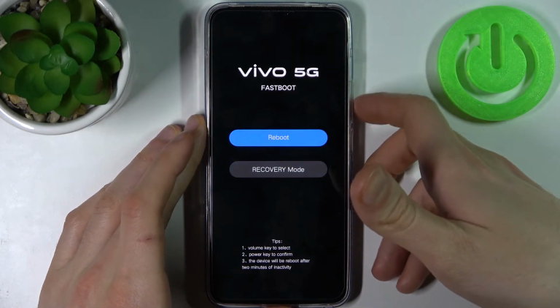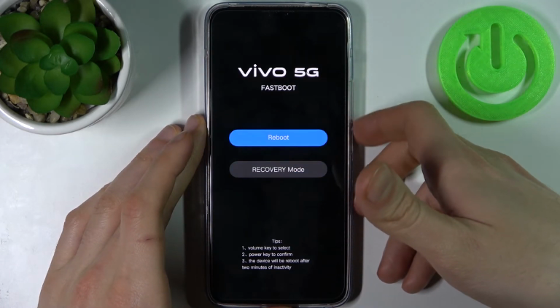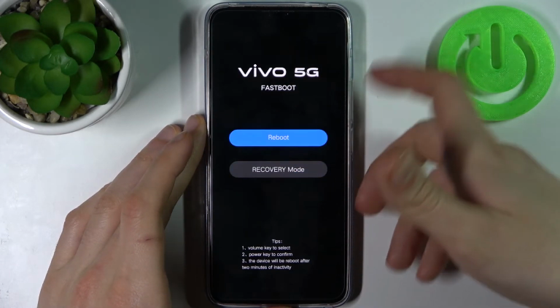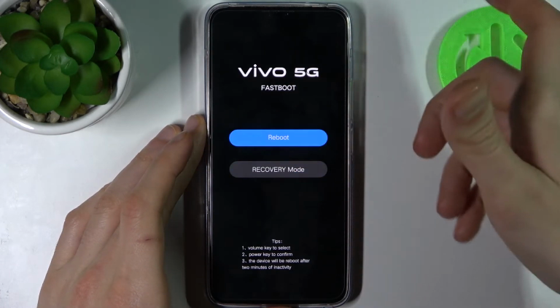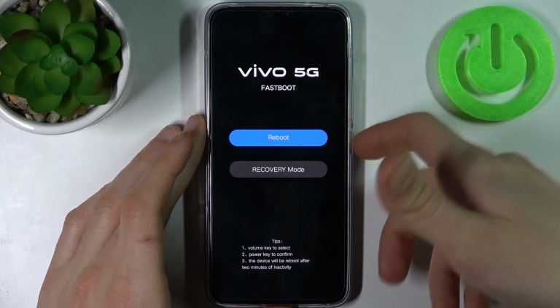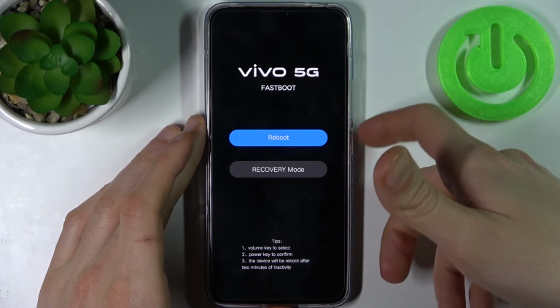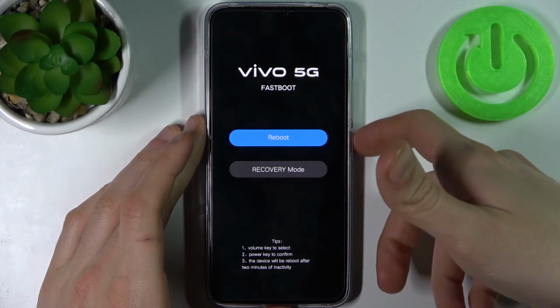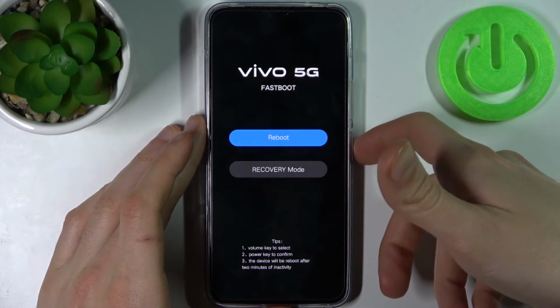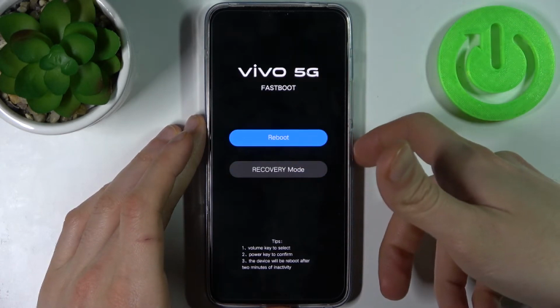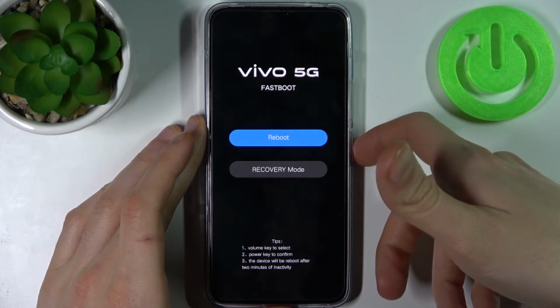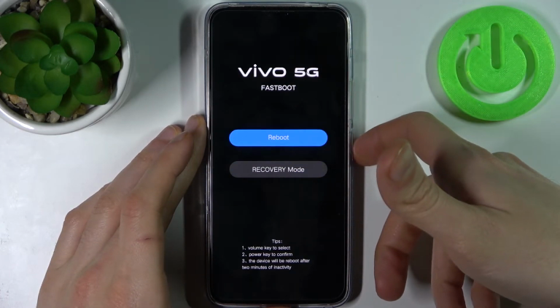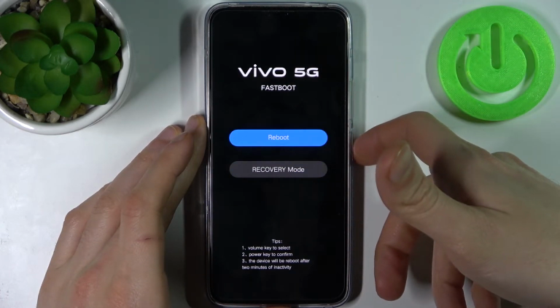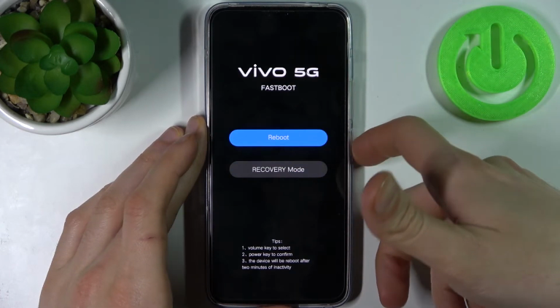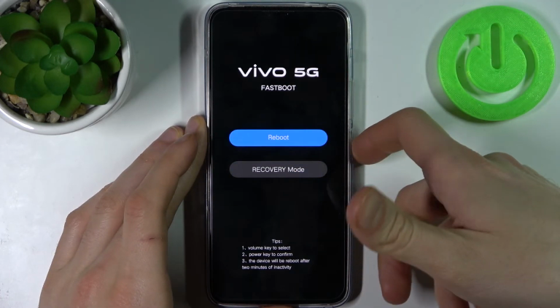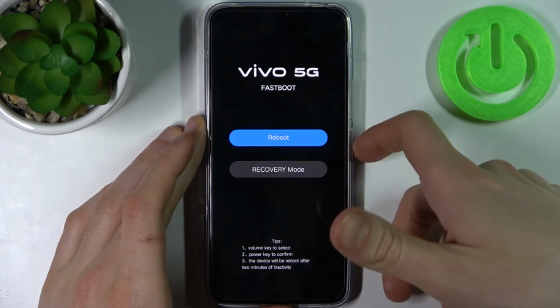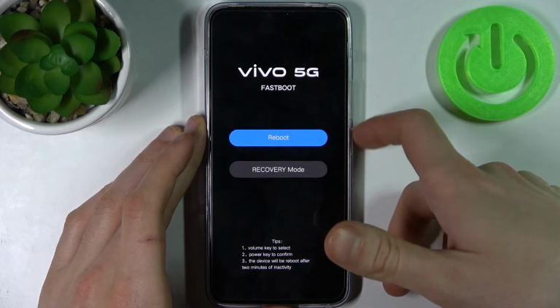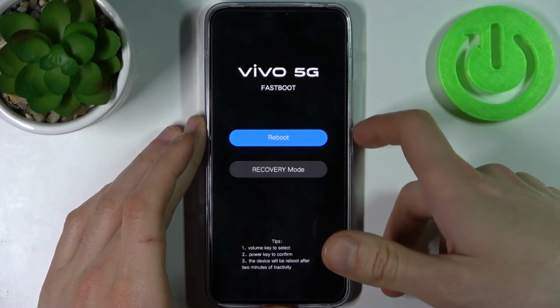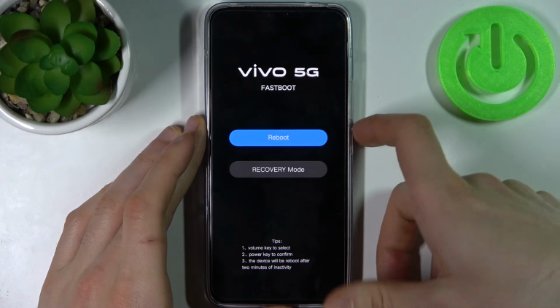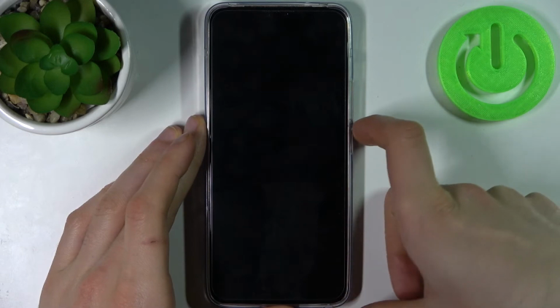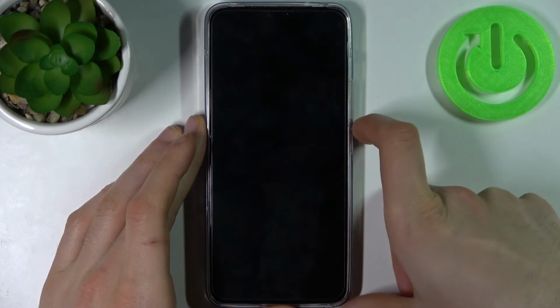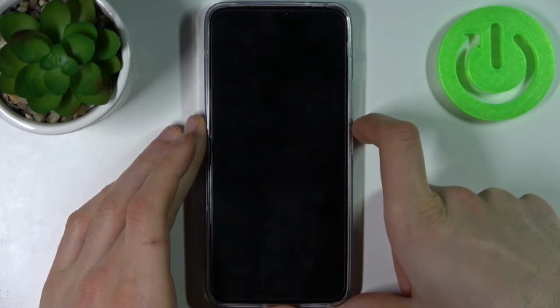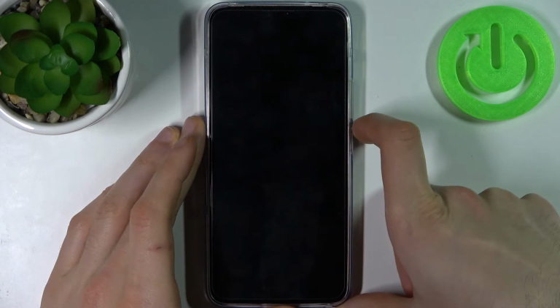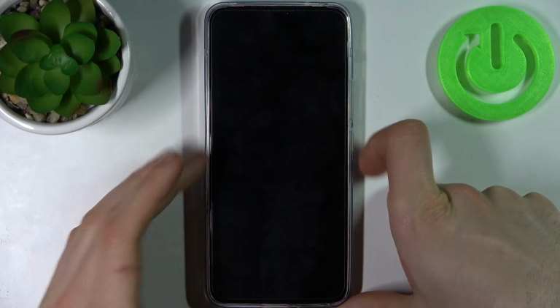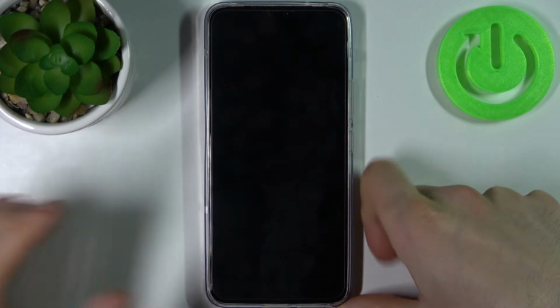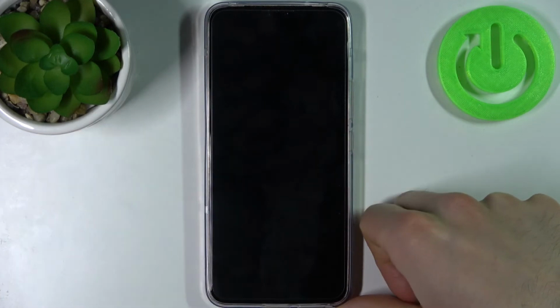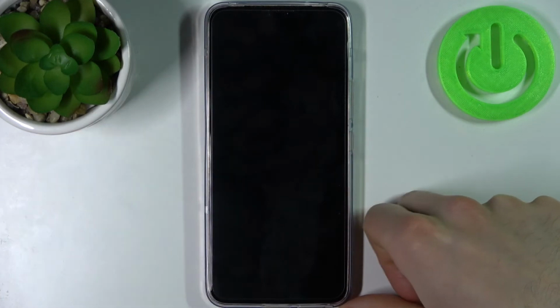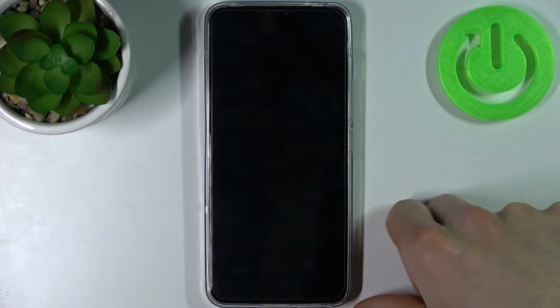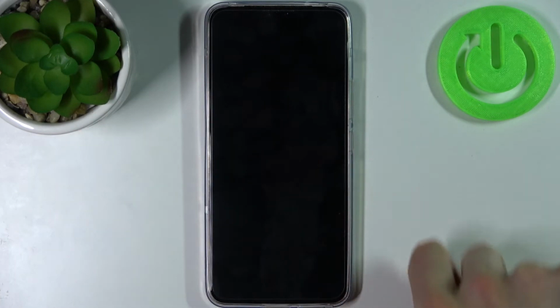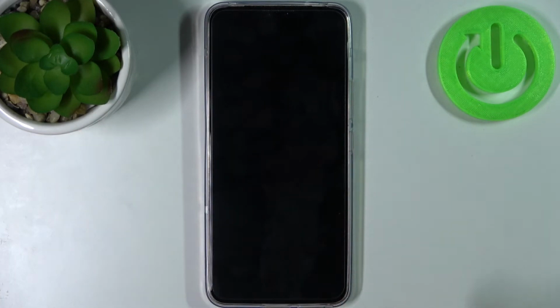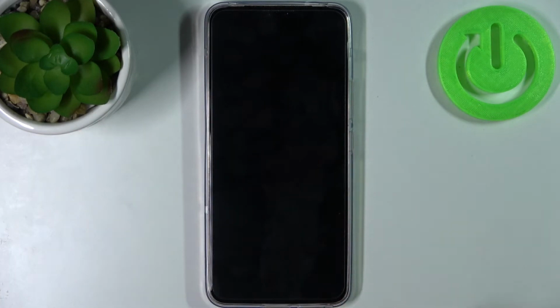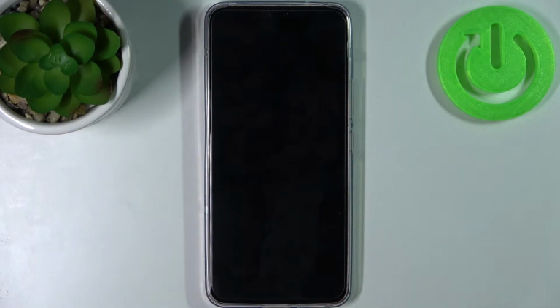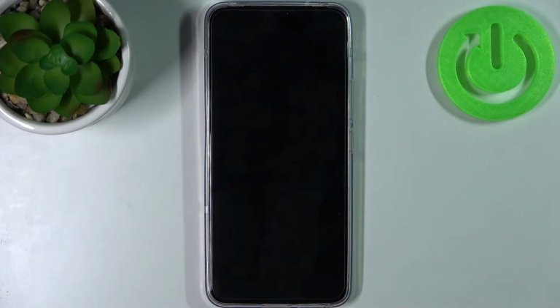Let's select reboot and restart our device — it will be restarted as usual.